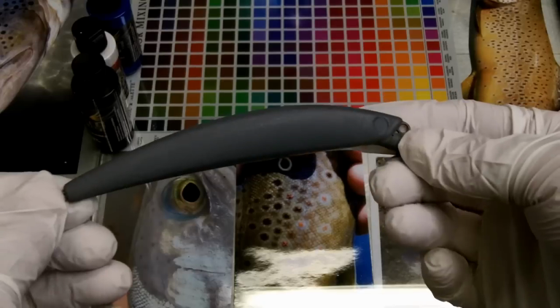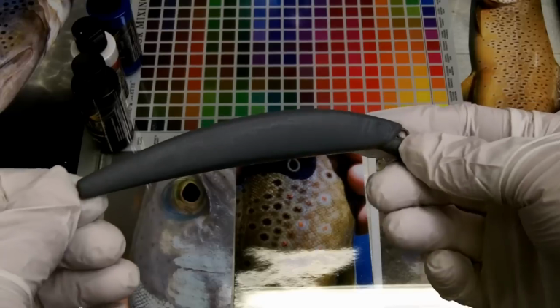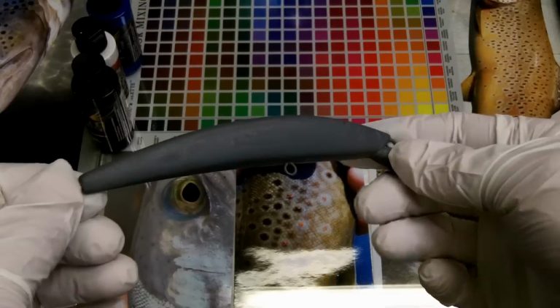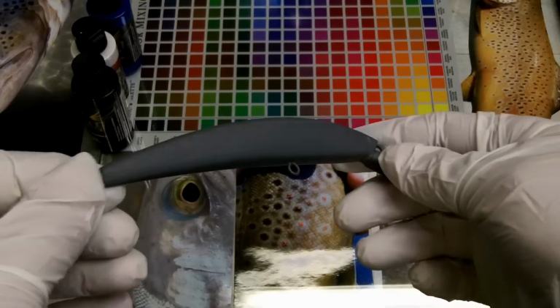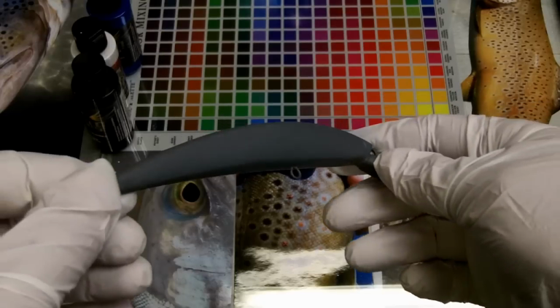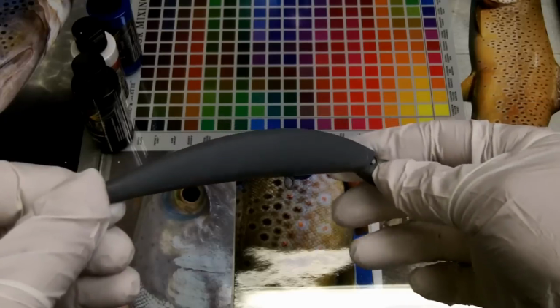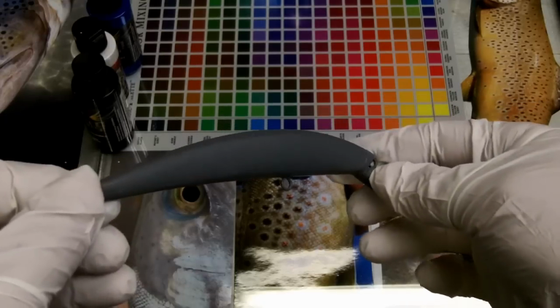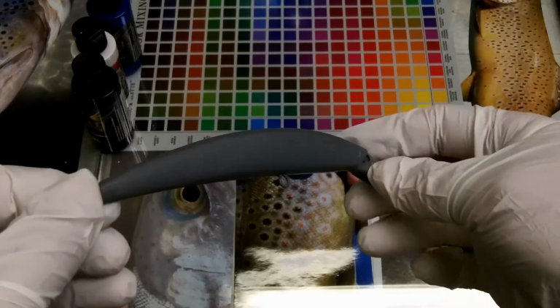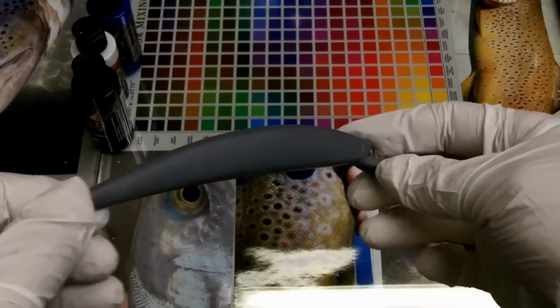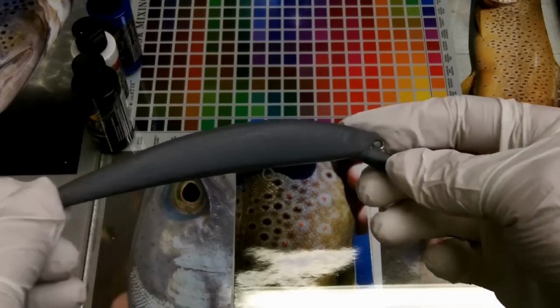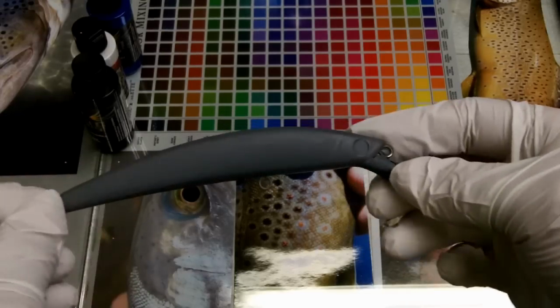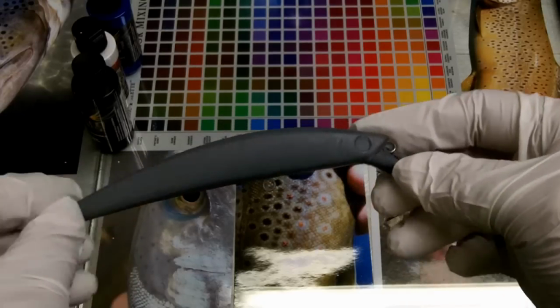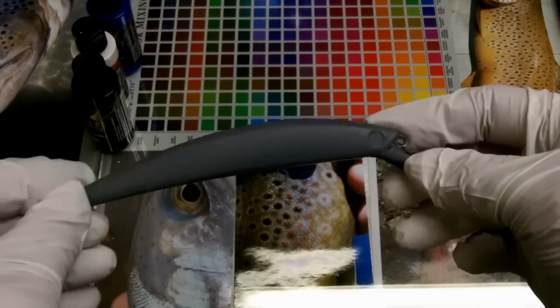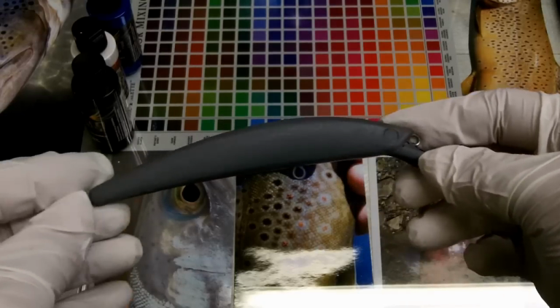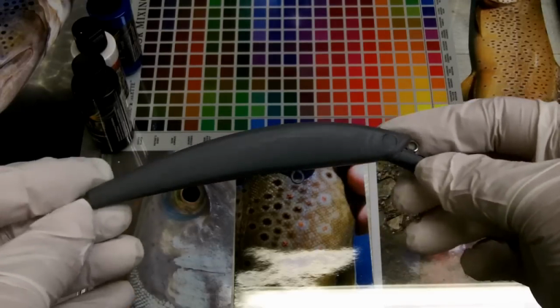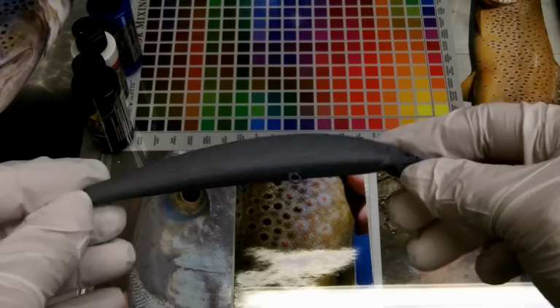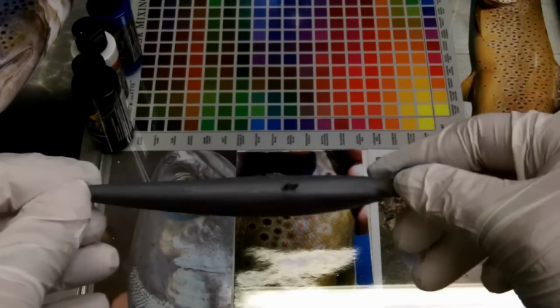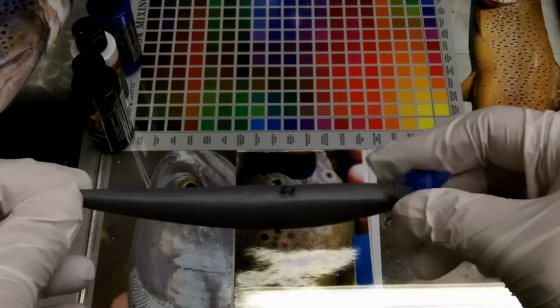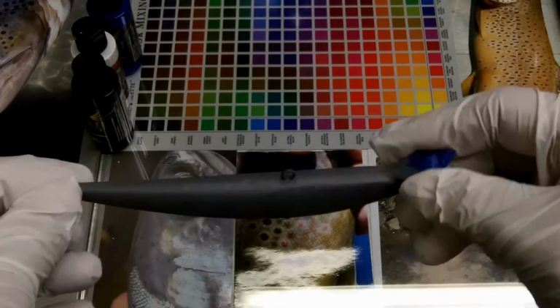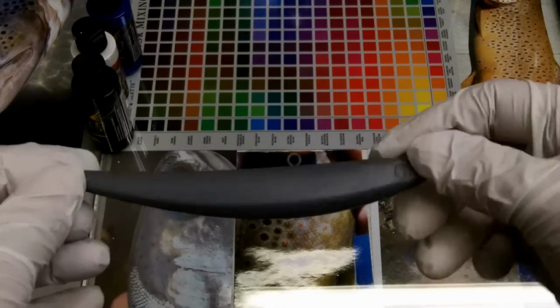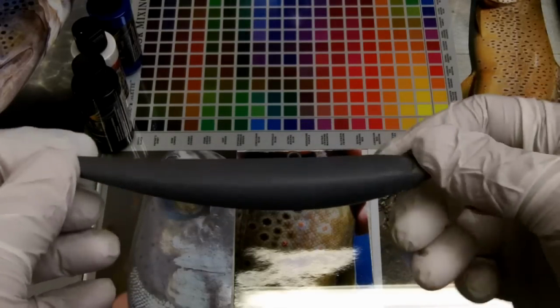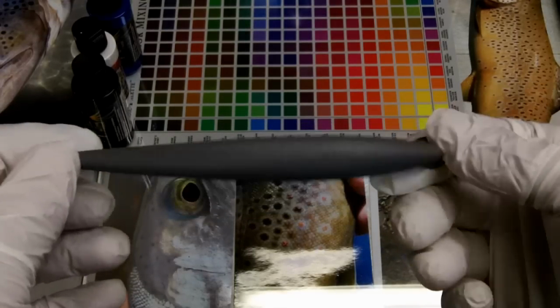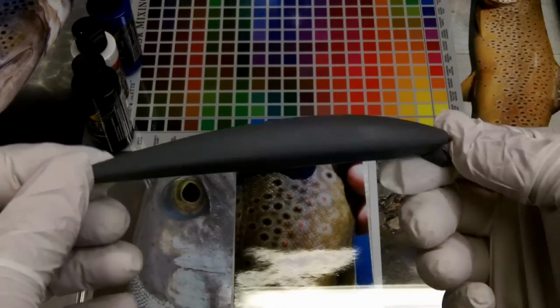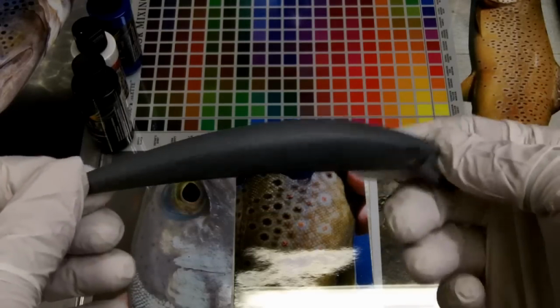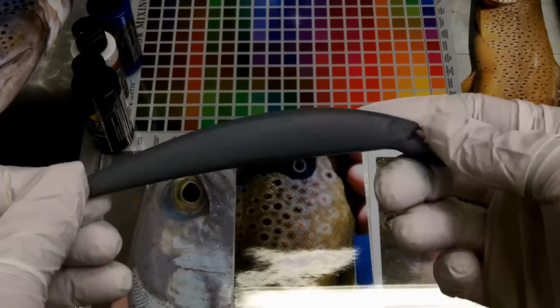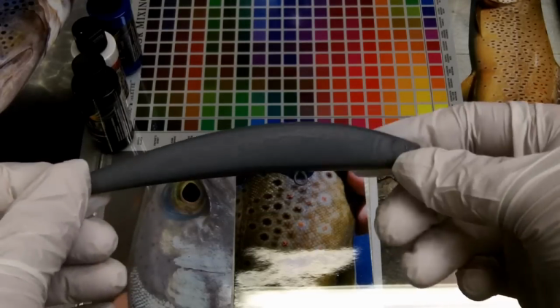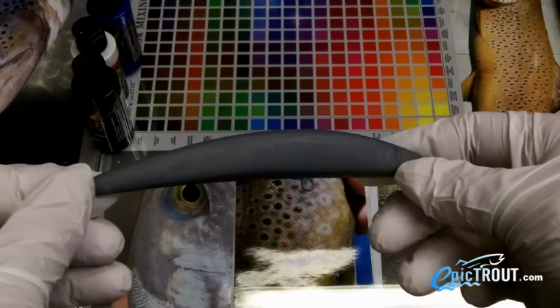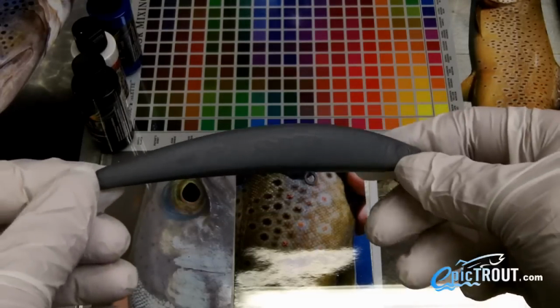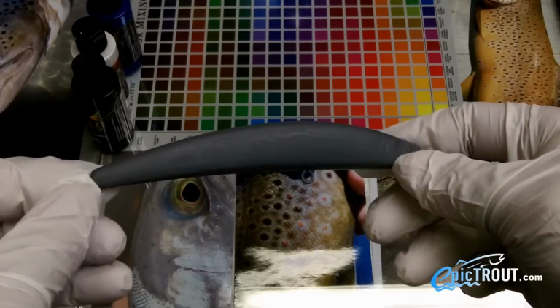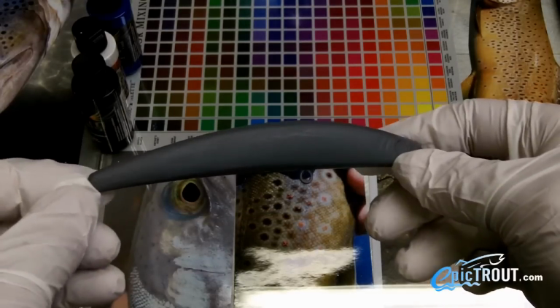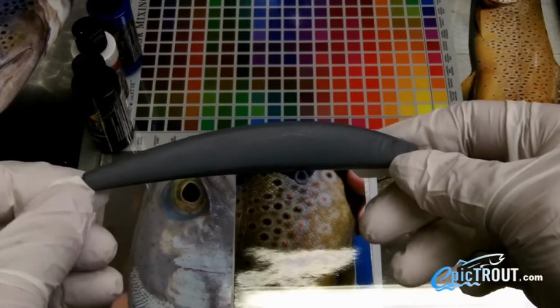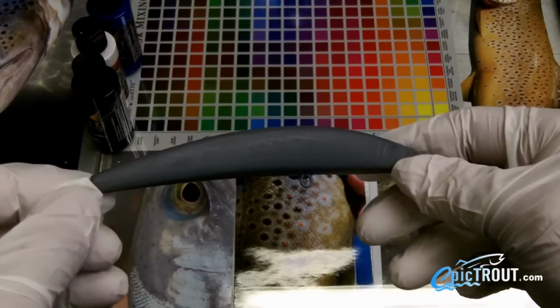Here's a basic lure and we're going to add about three colors to it and a foil finish.